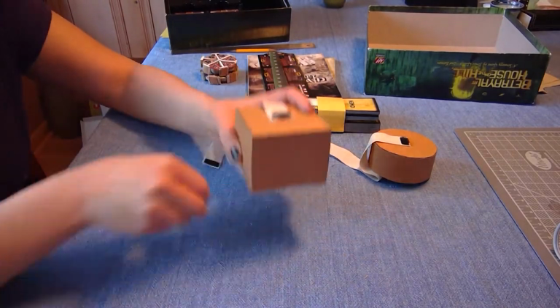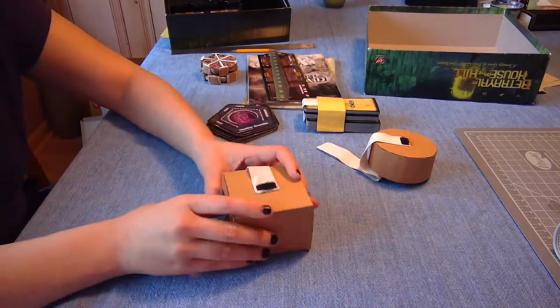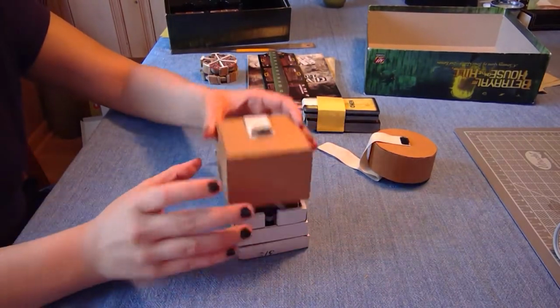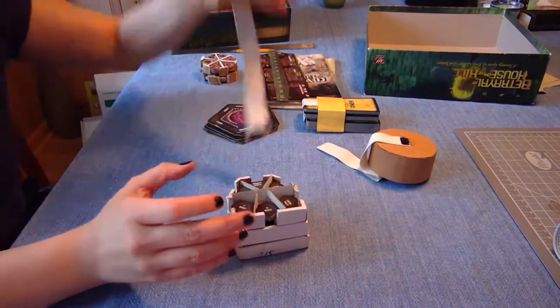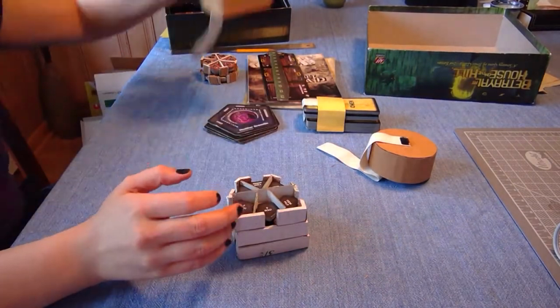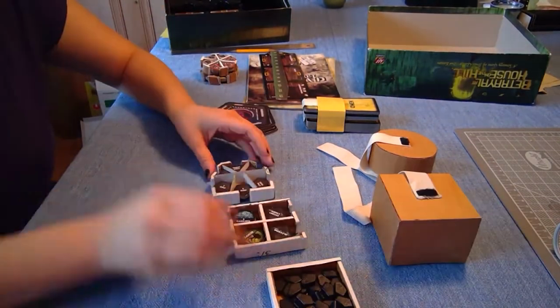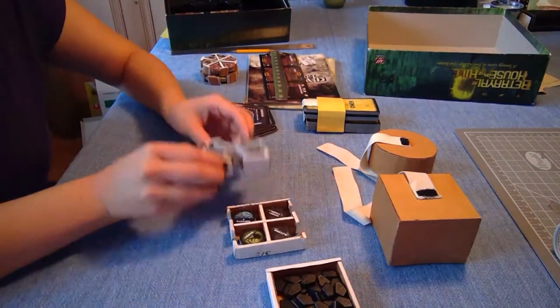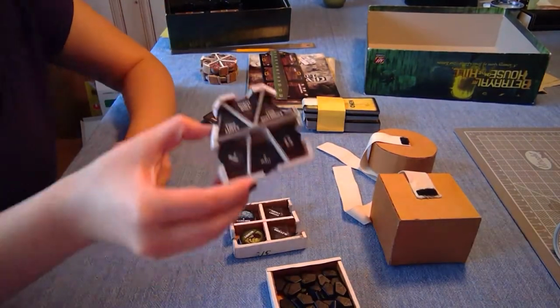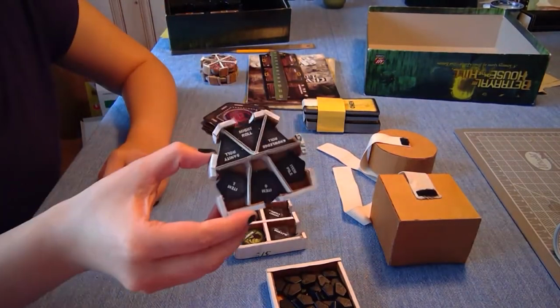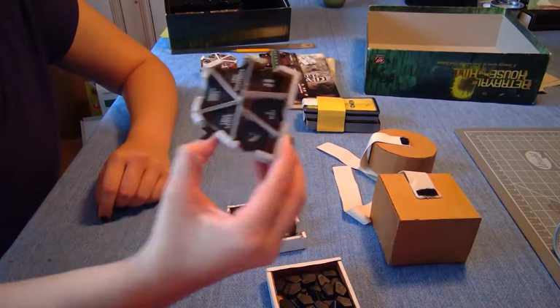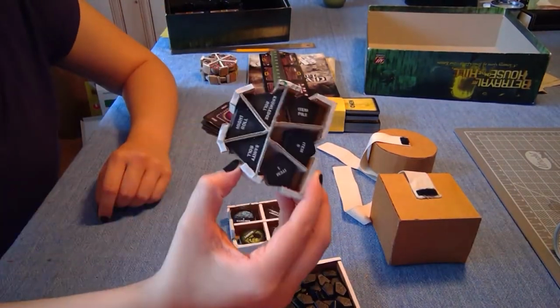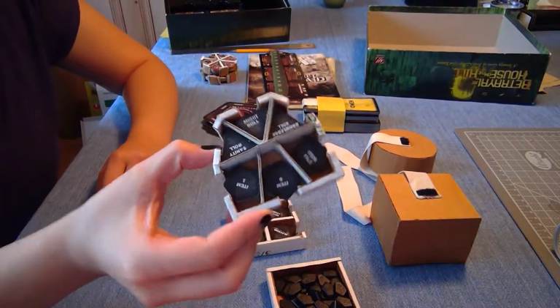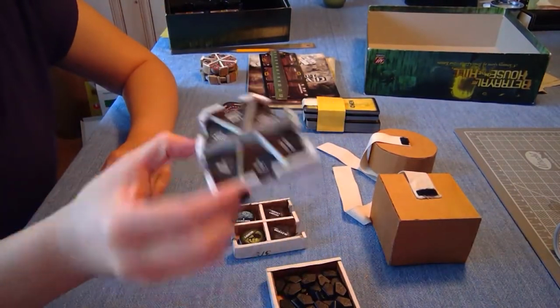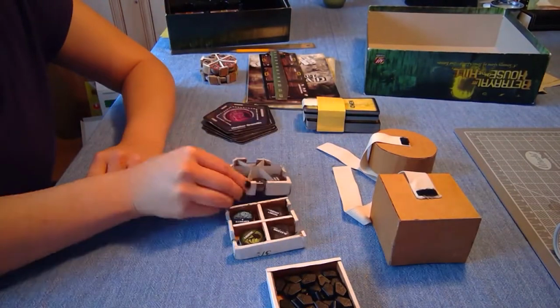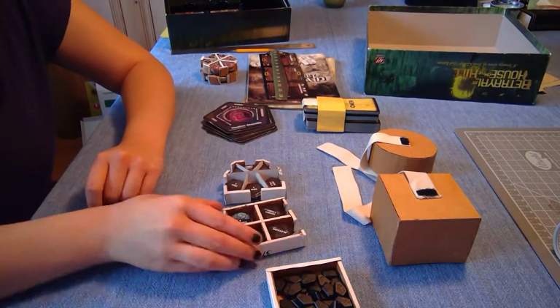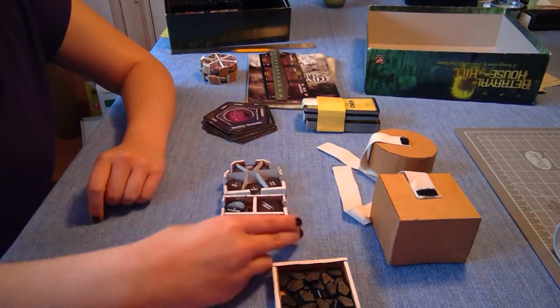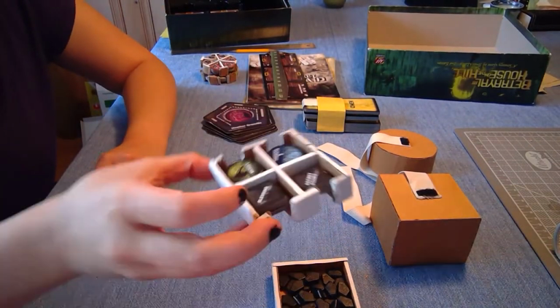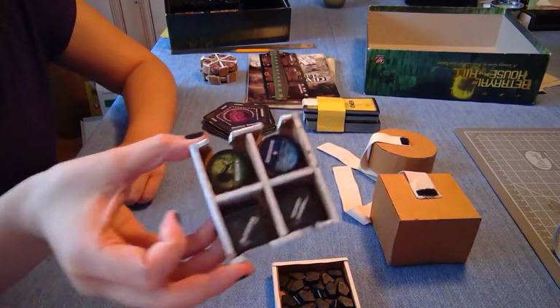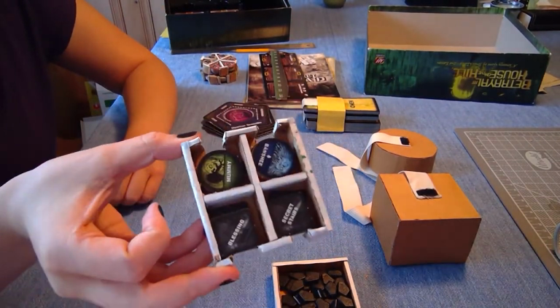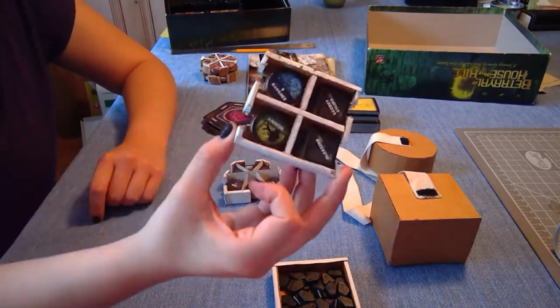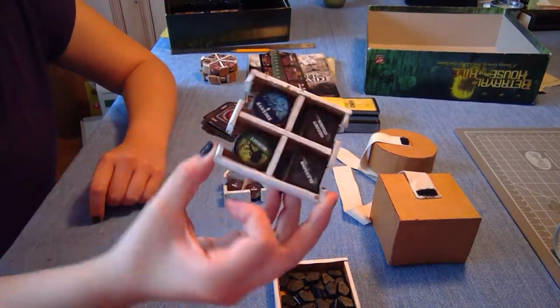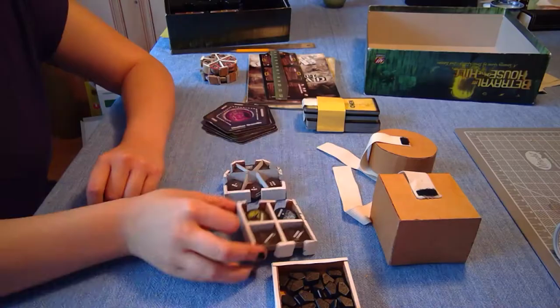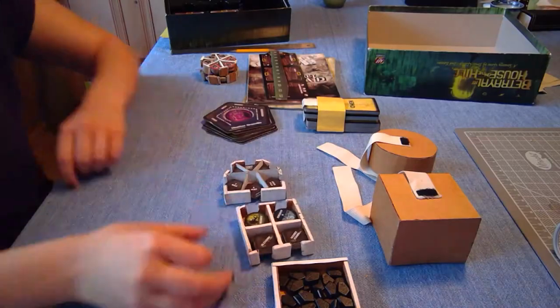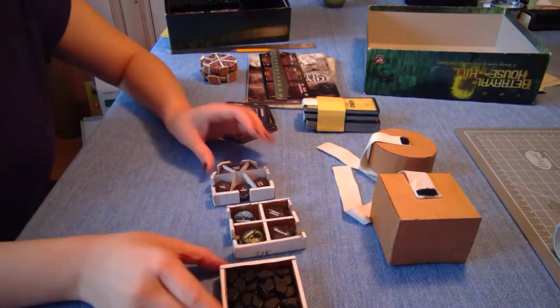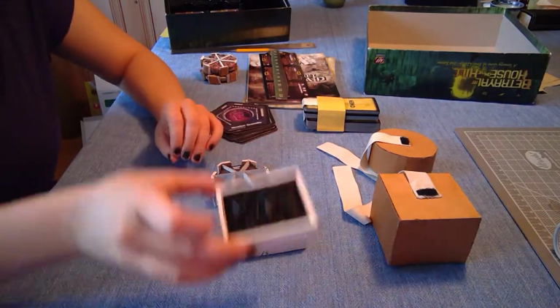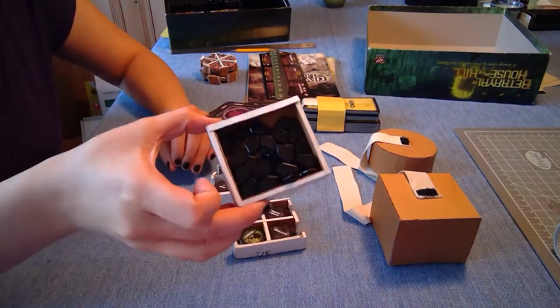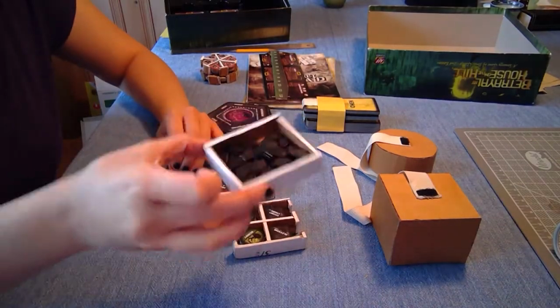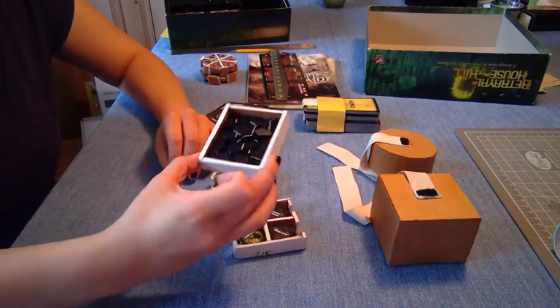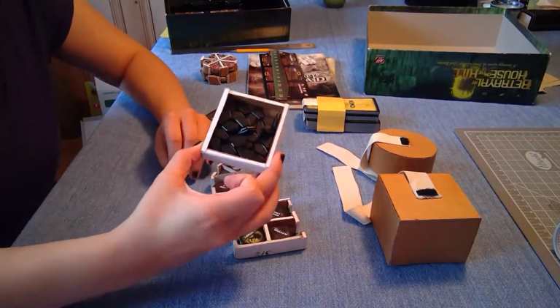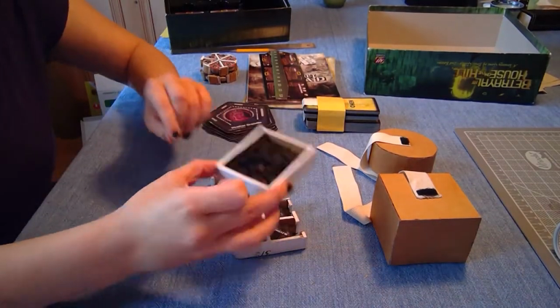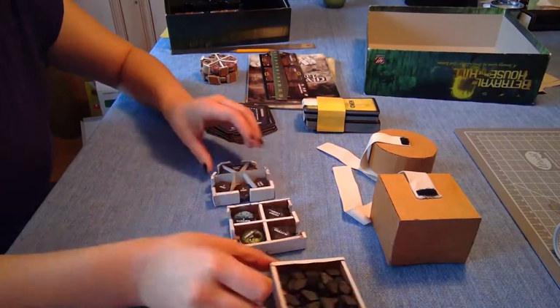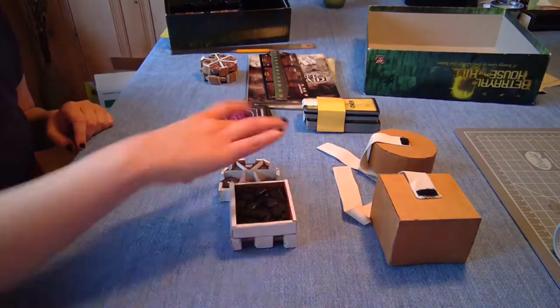Over here are the roll tokens, item tokens, room effect markers, specialist monsters, and the character stat card markers.